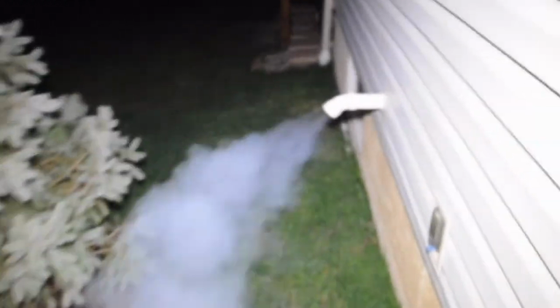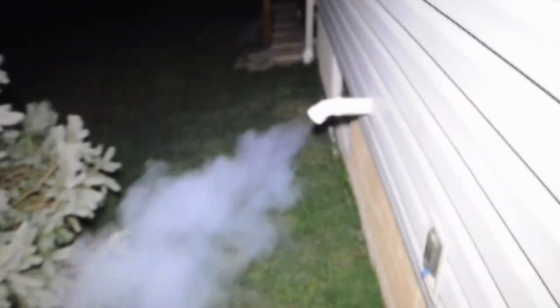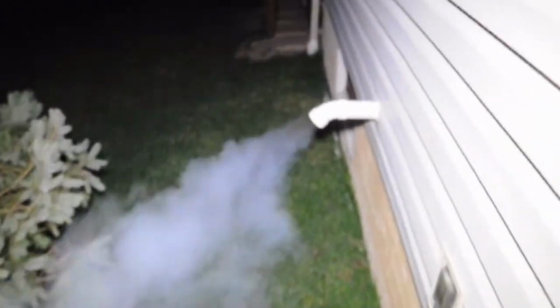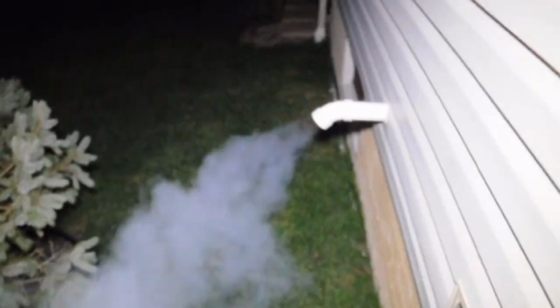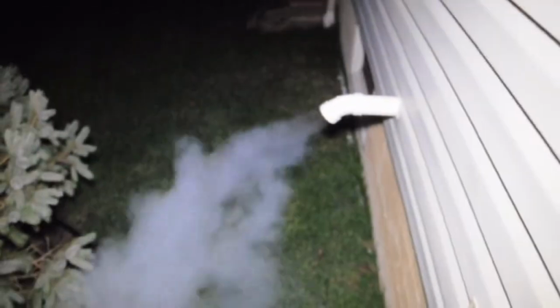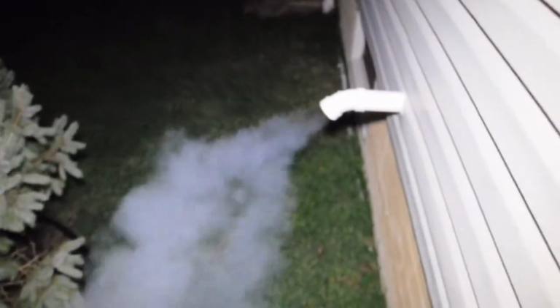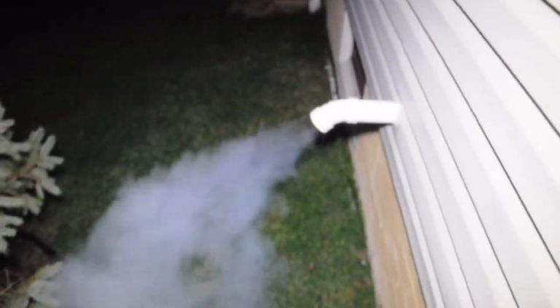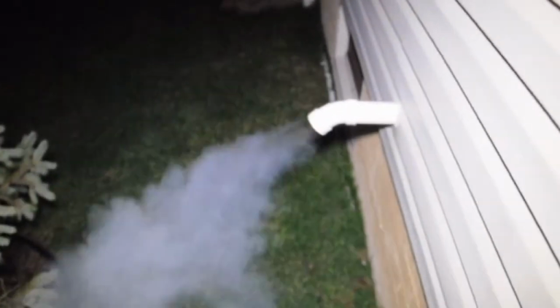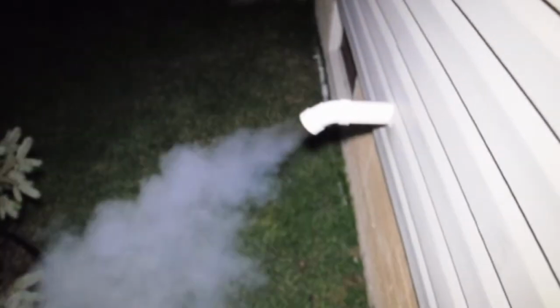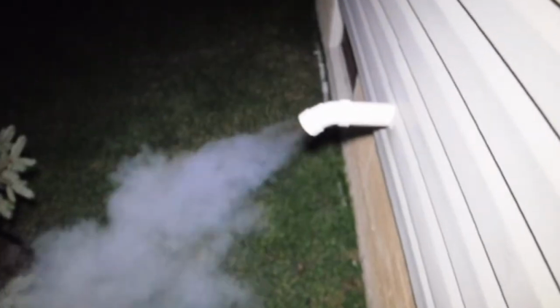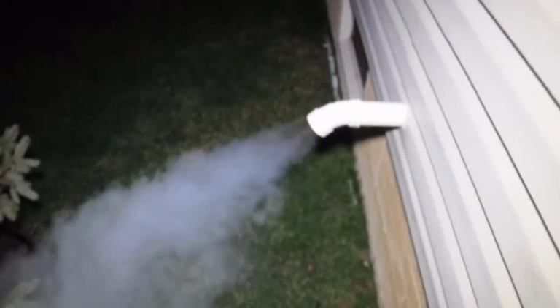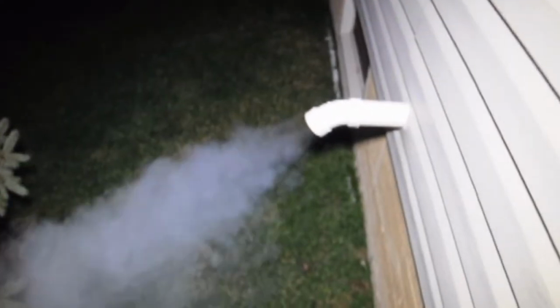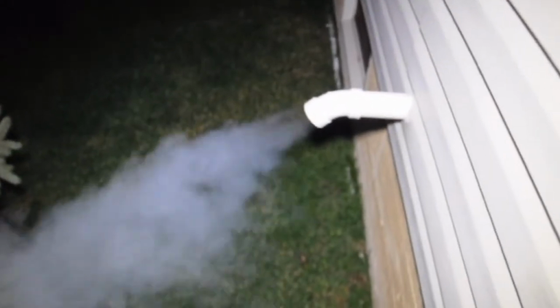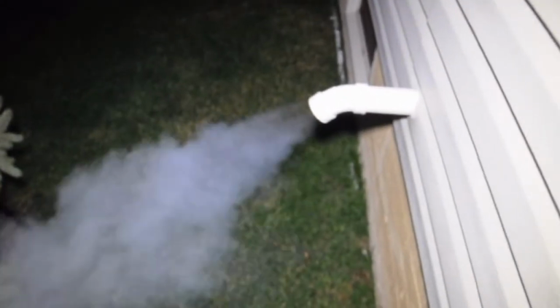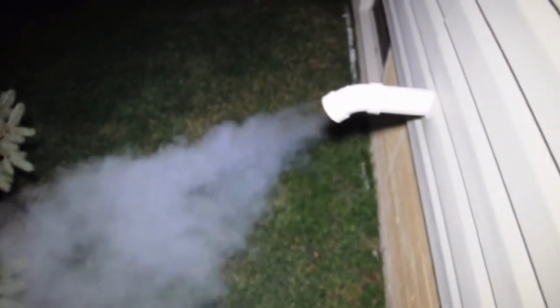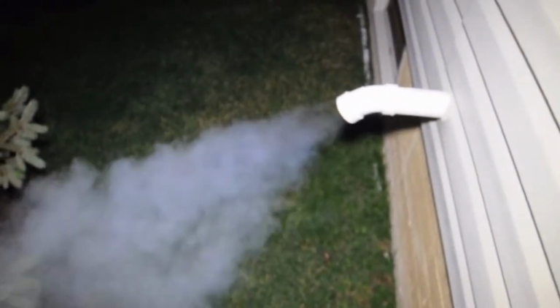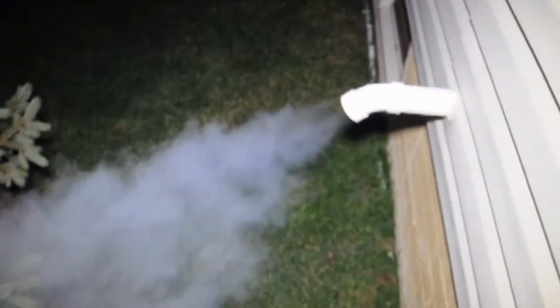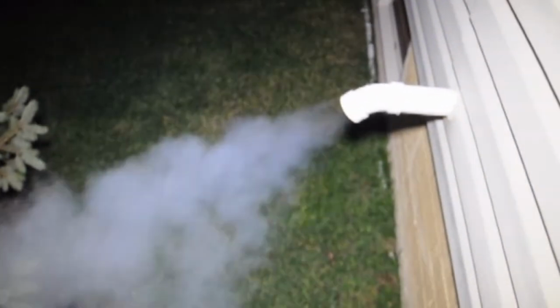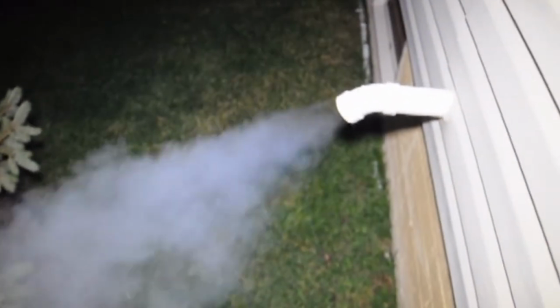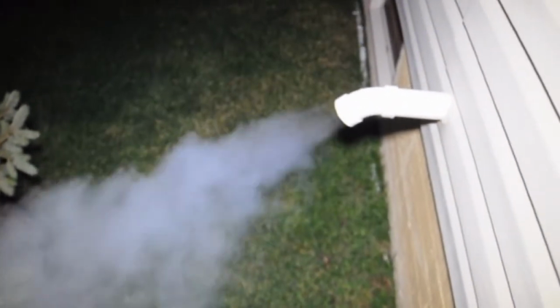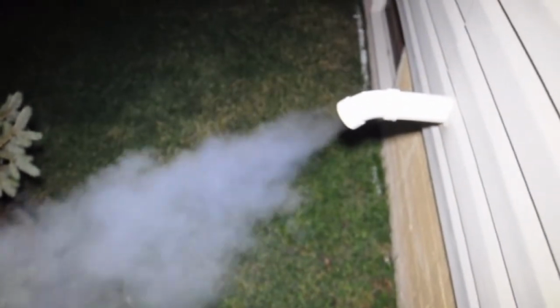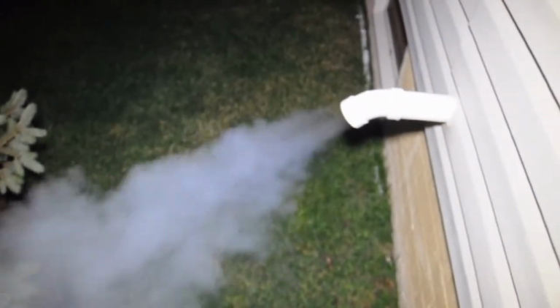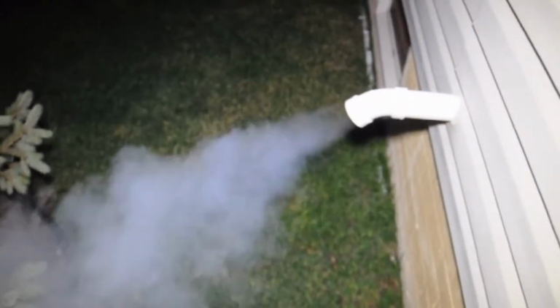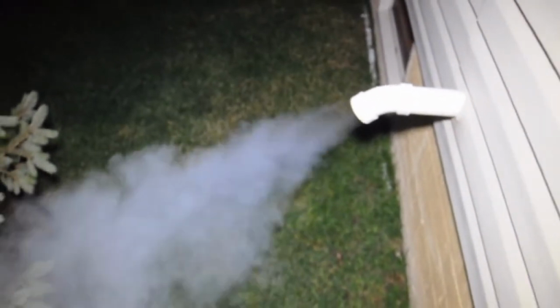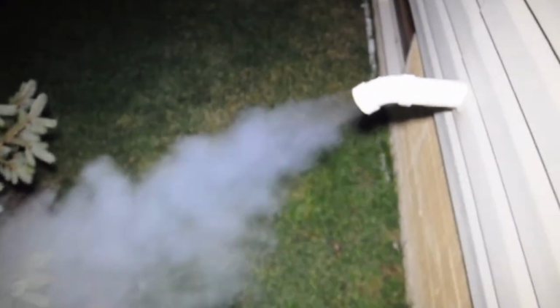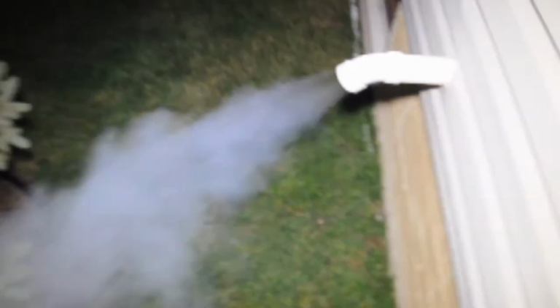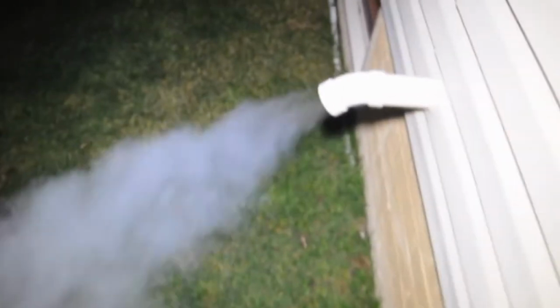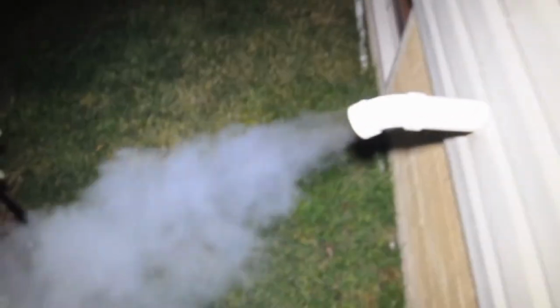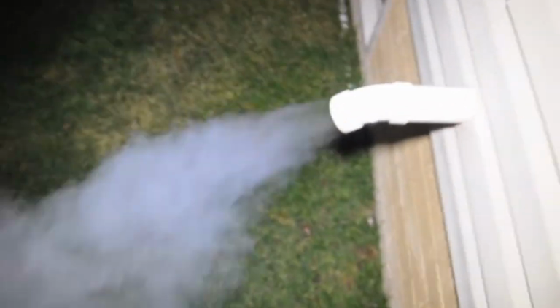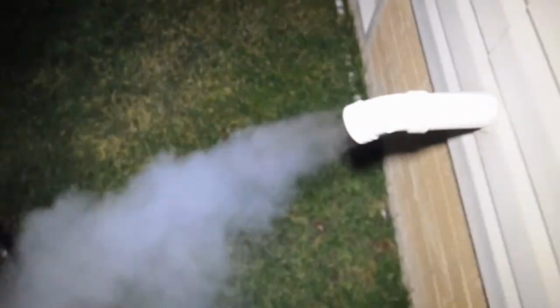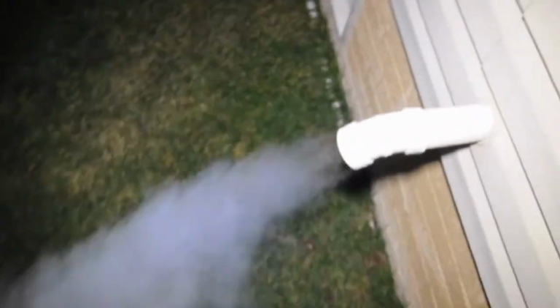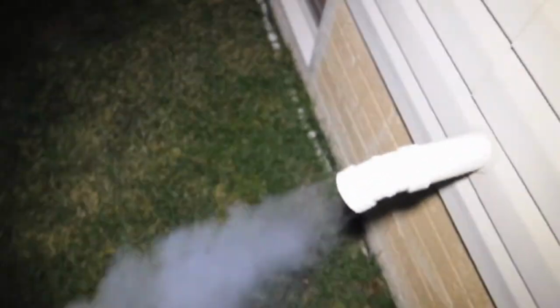If you have poor combustion or poor draft, then you get aldehyde gas, which includes carbon monoxide.